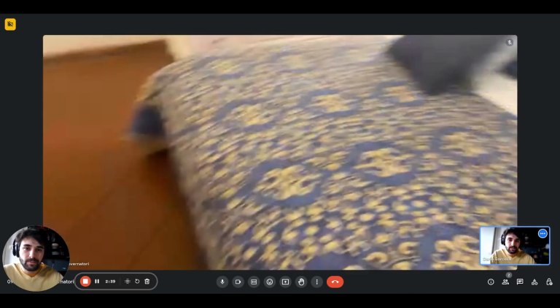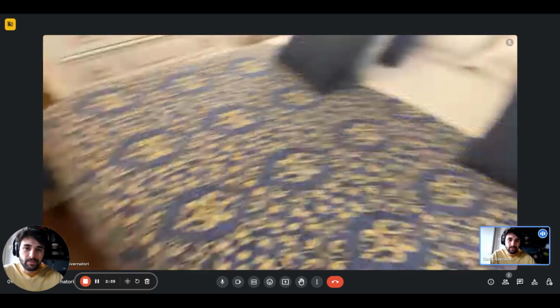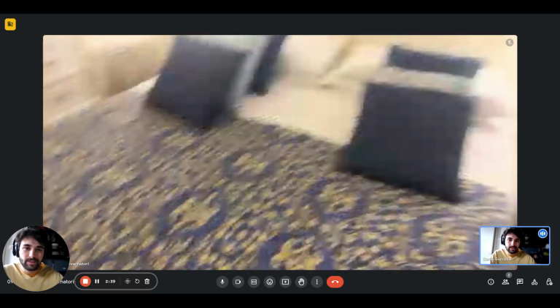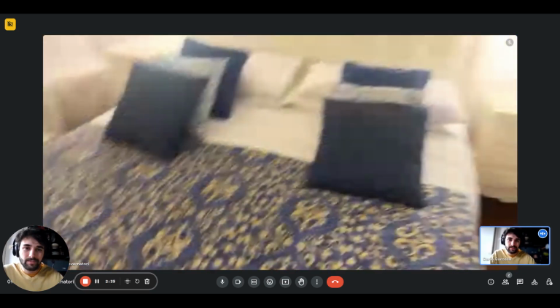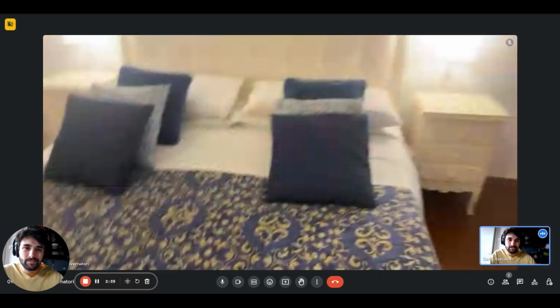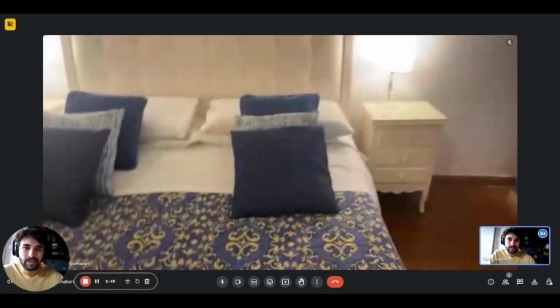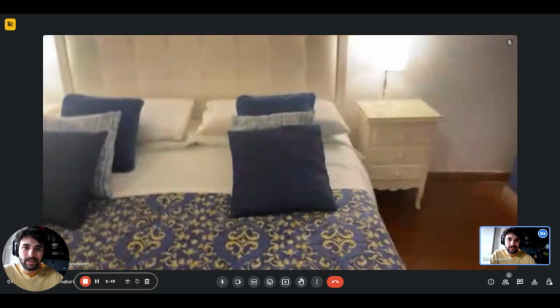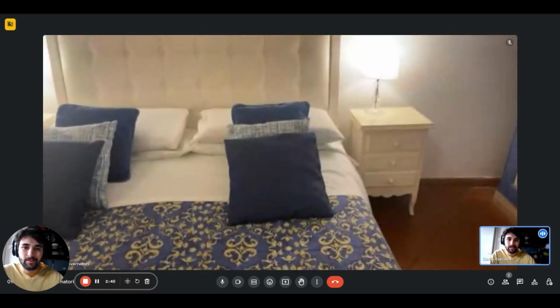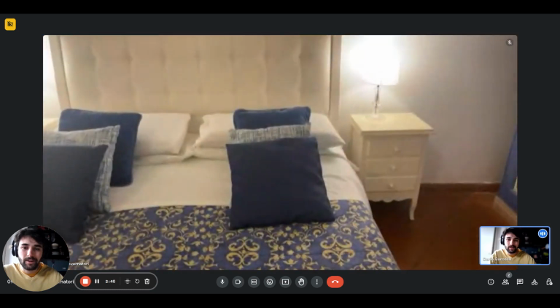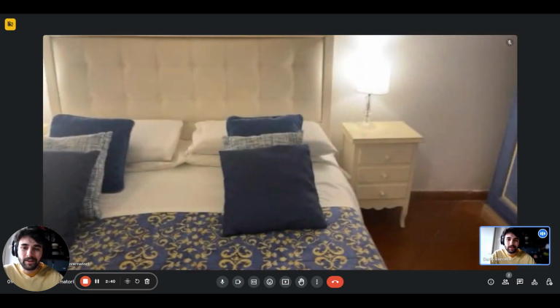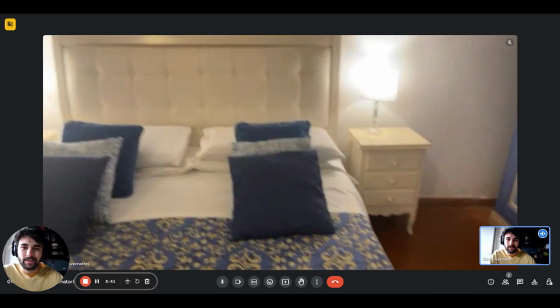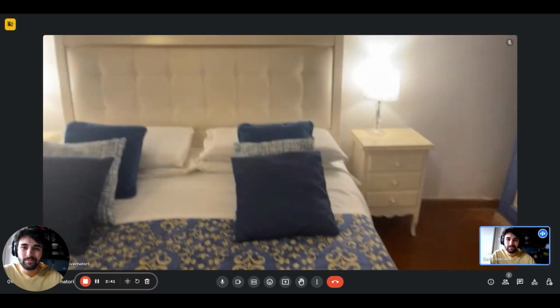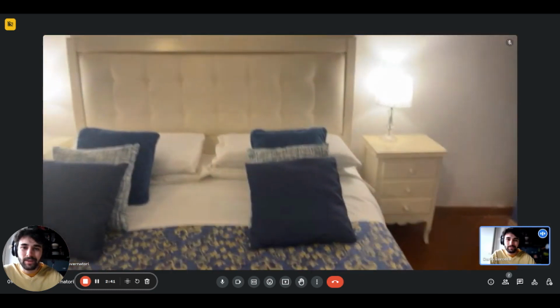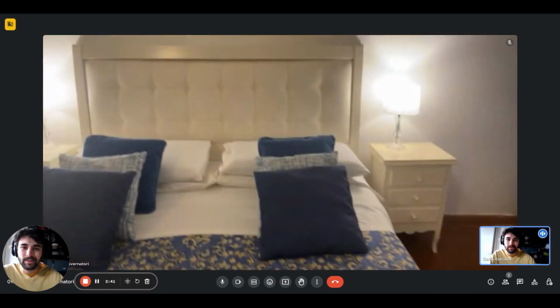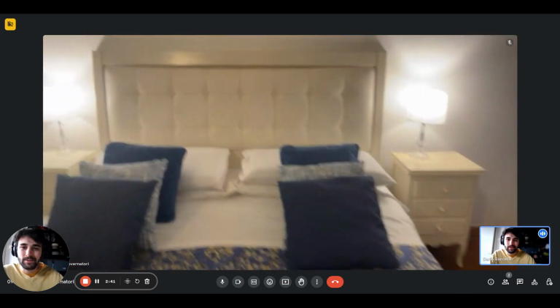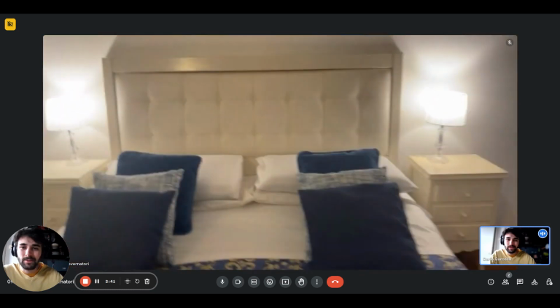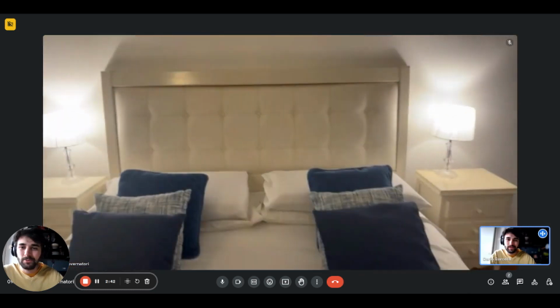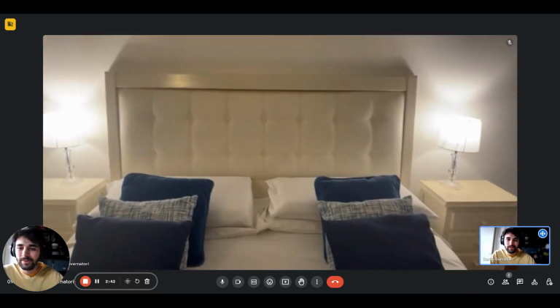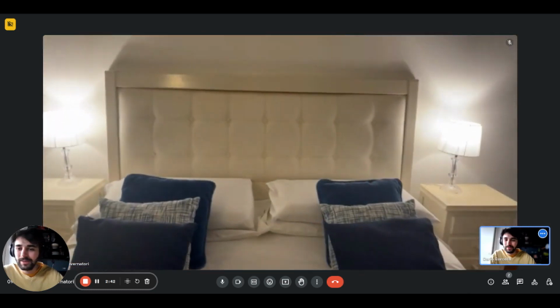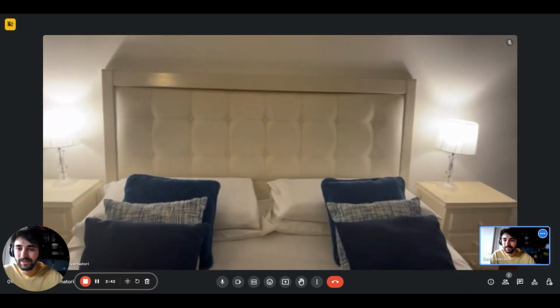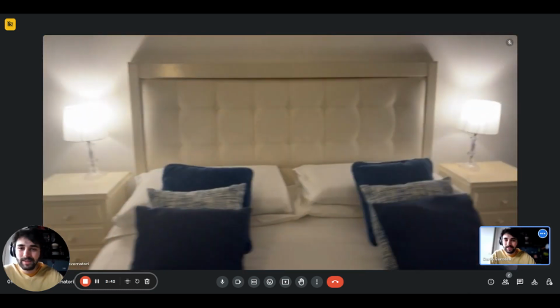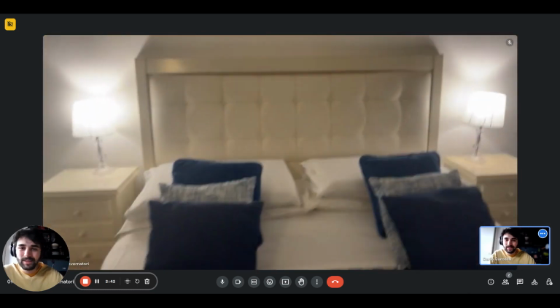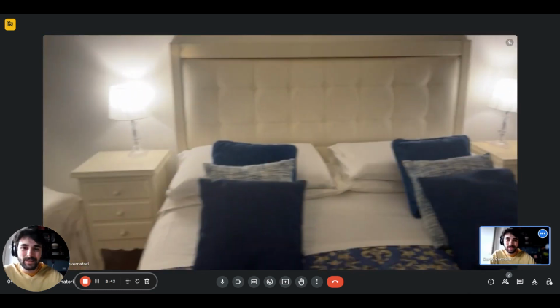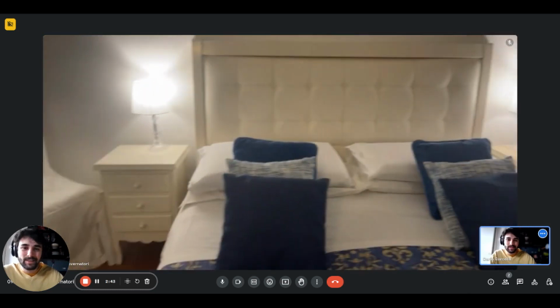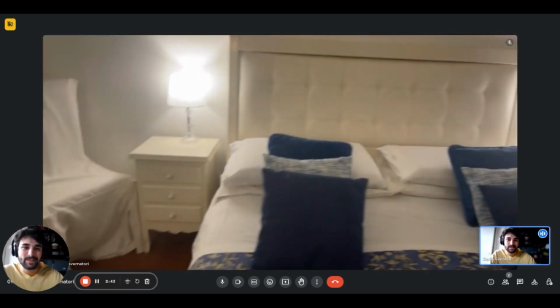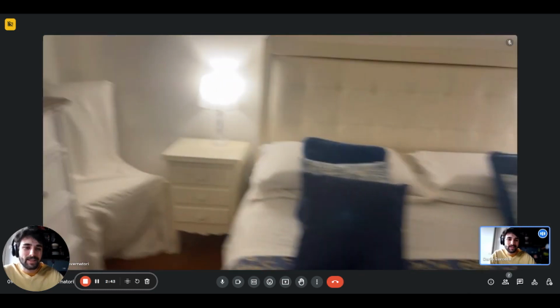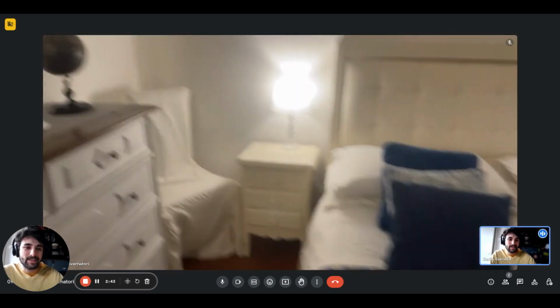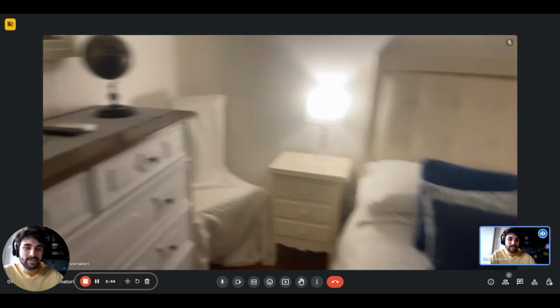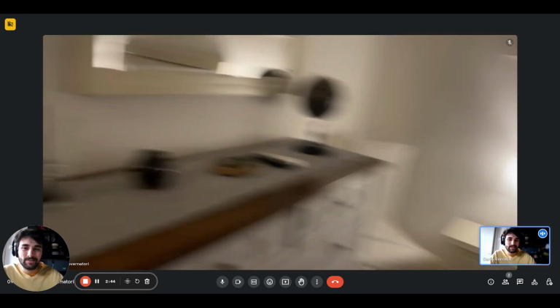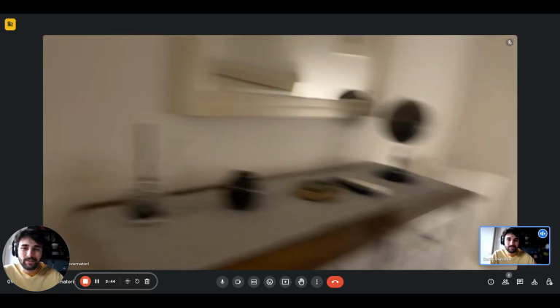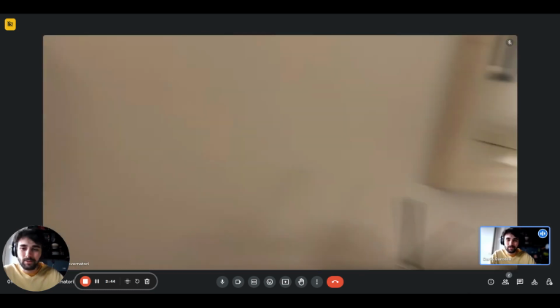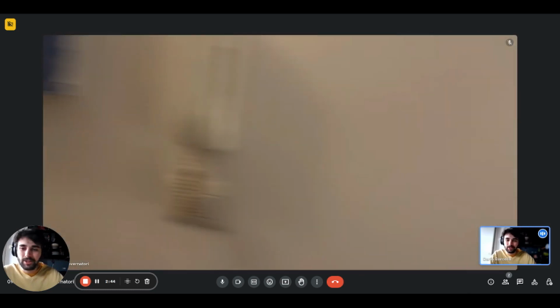And here we are again, back into the bedroom. That's it, guys — thanks for watching.